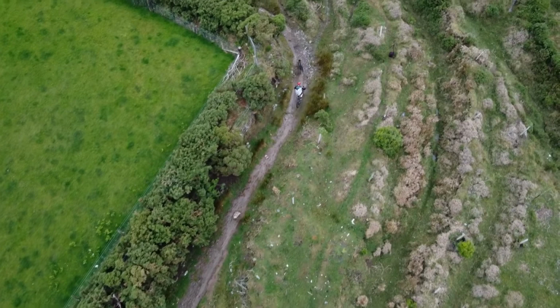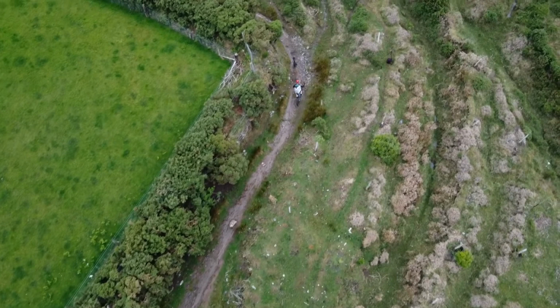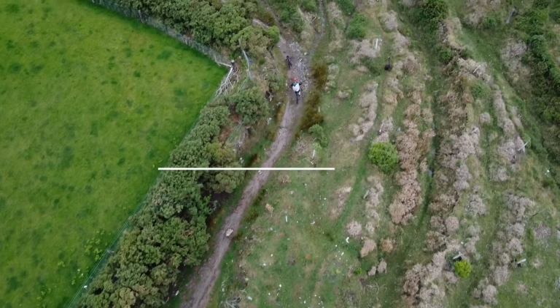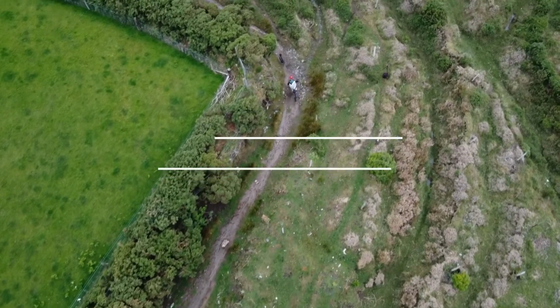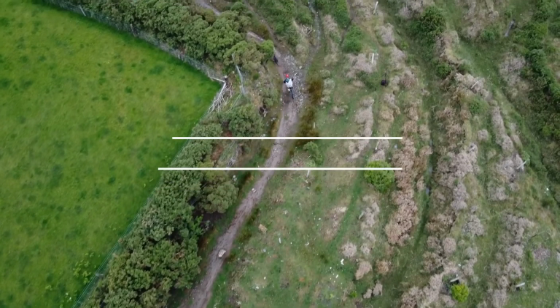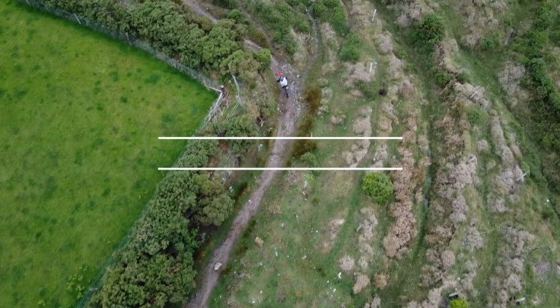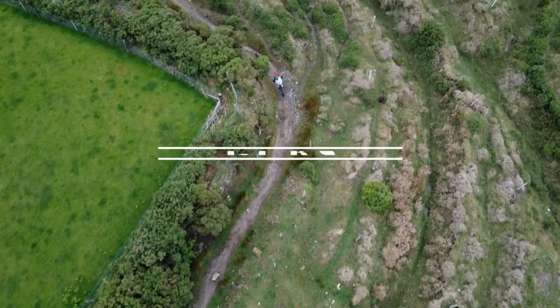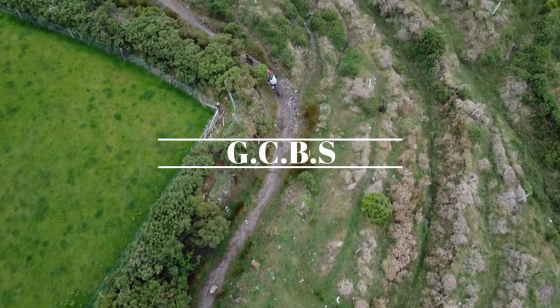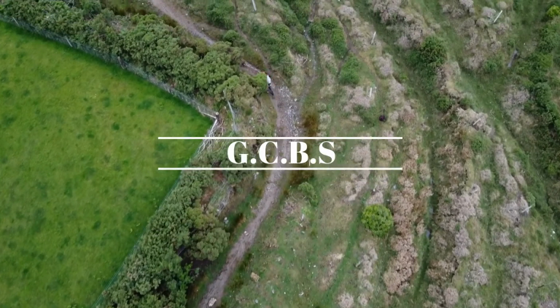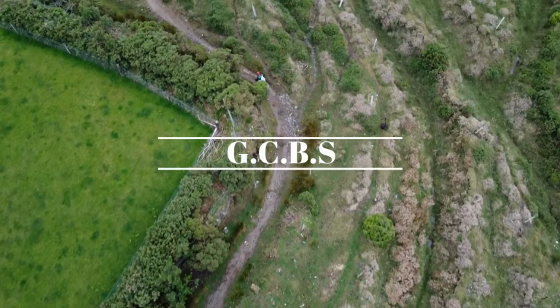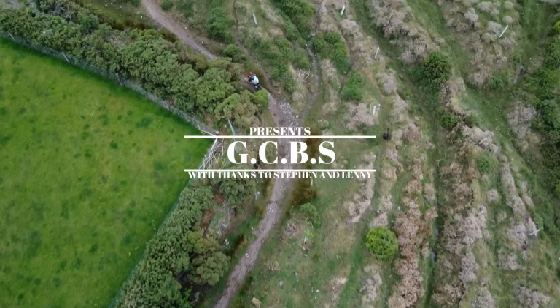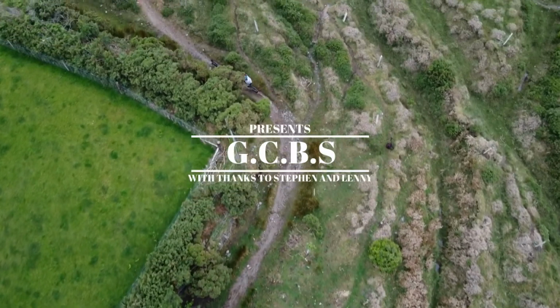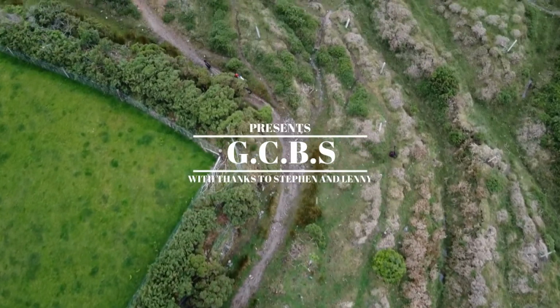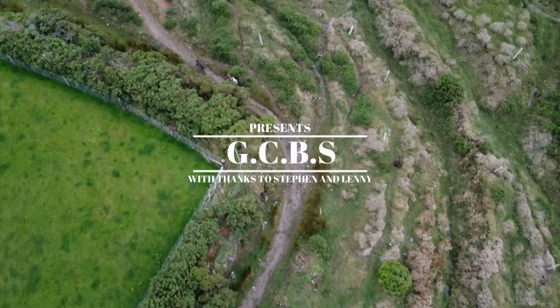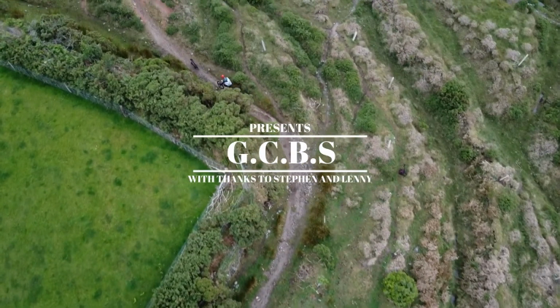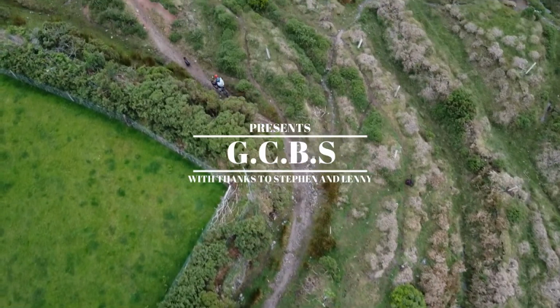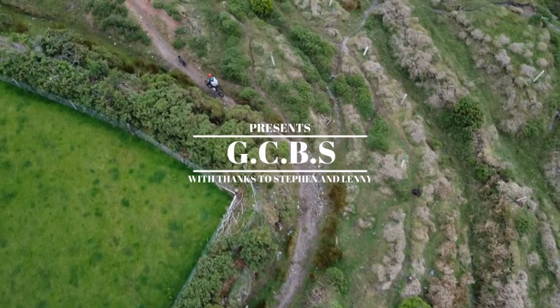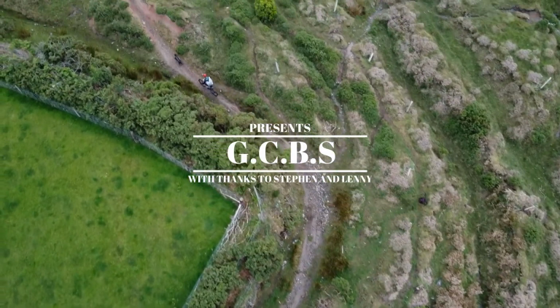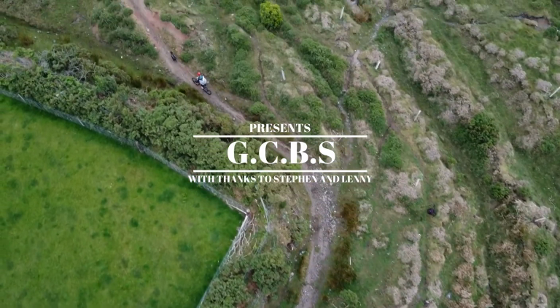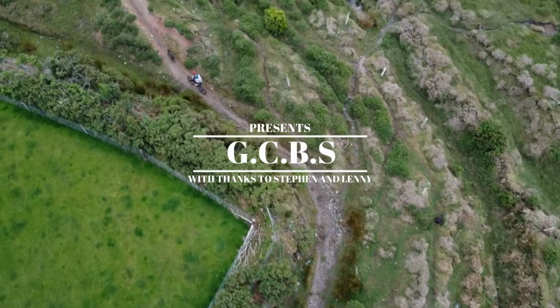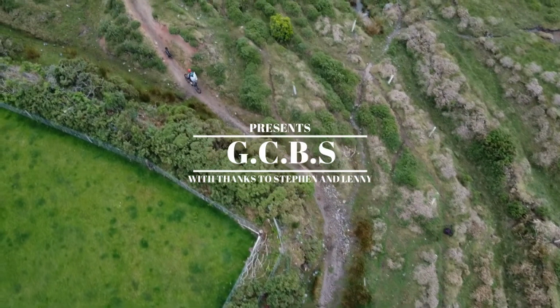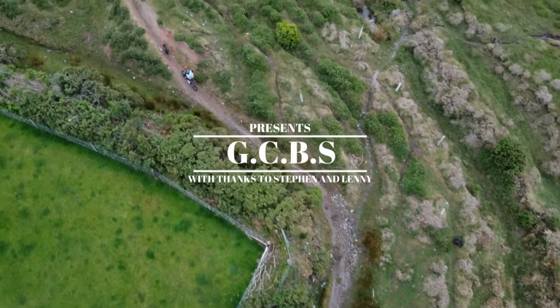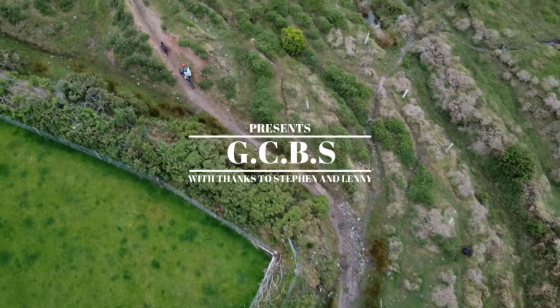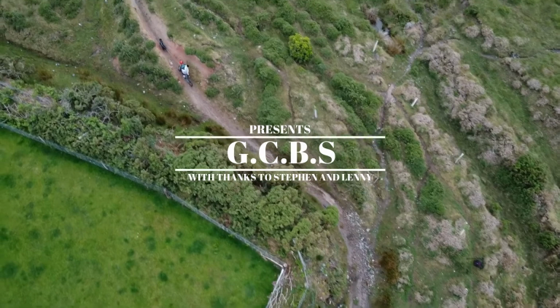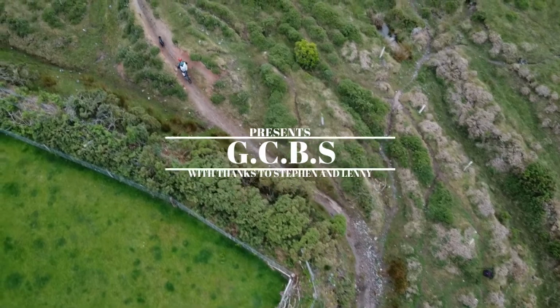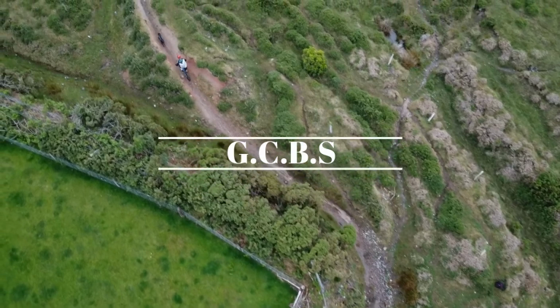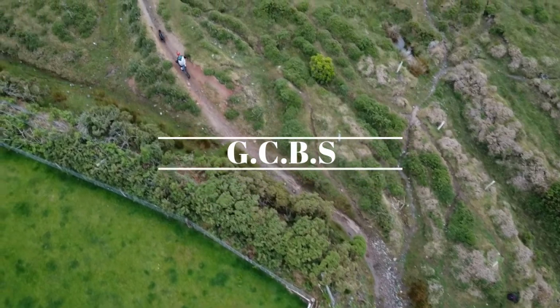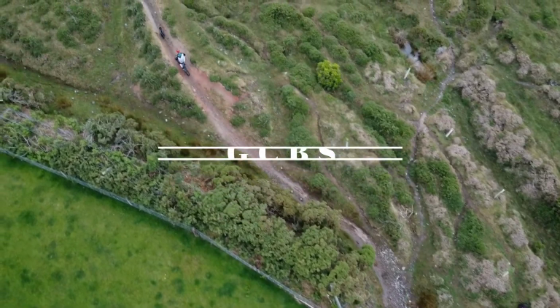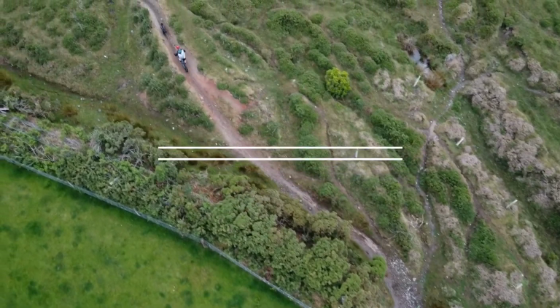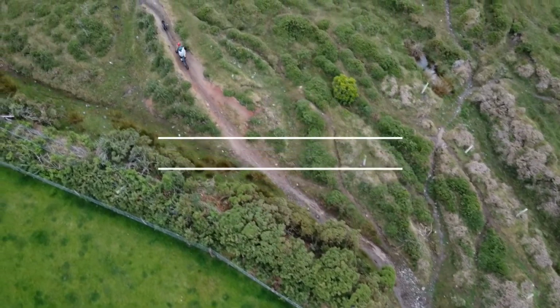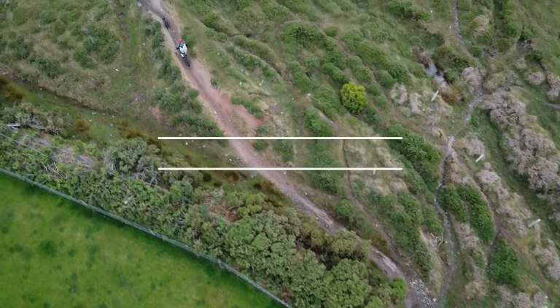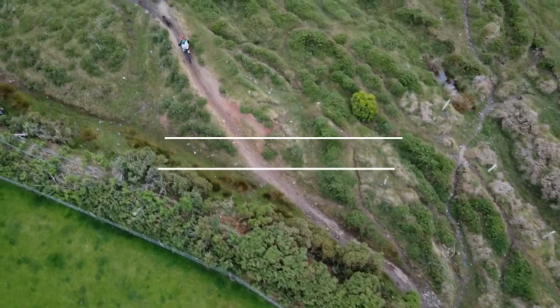Welcome. In this episode of How To, we are looking at Bike Drawing Ascents and Descents.